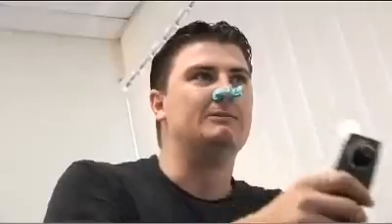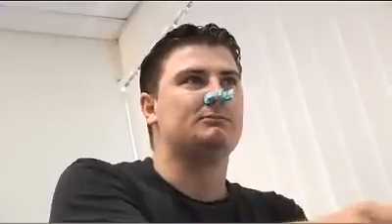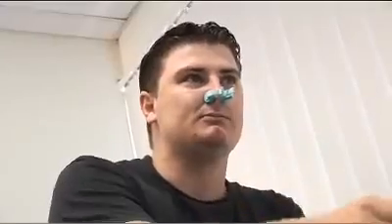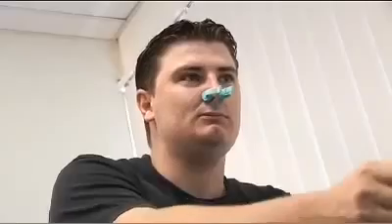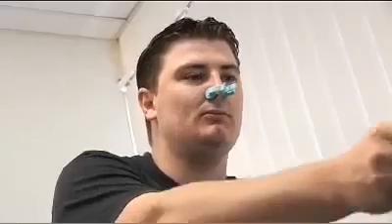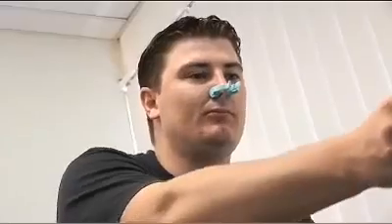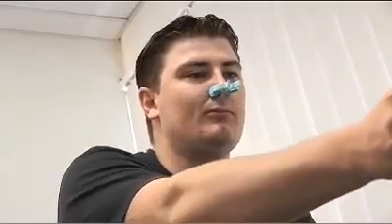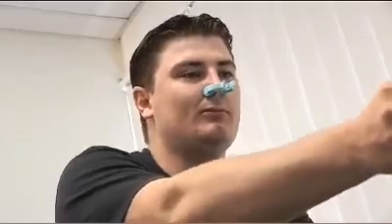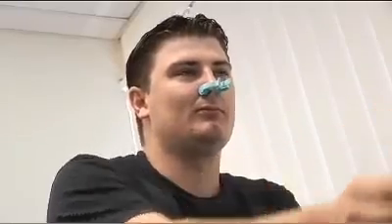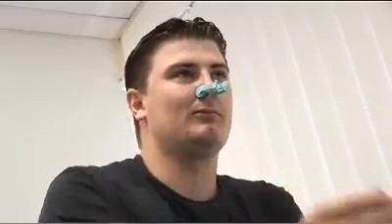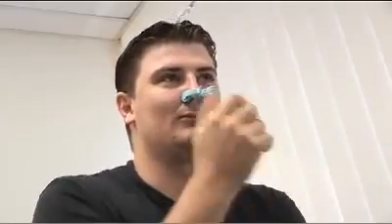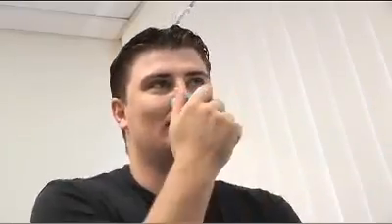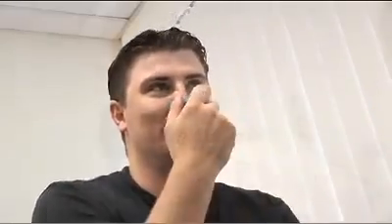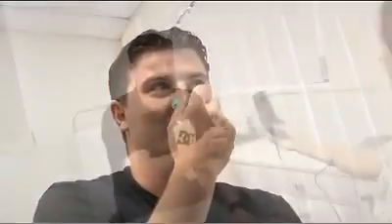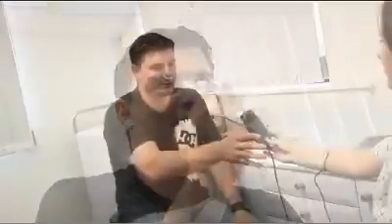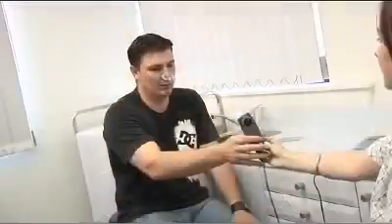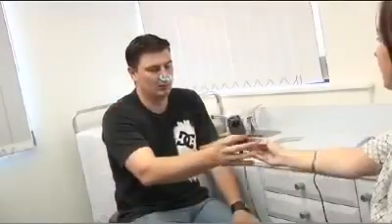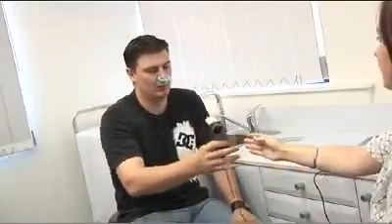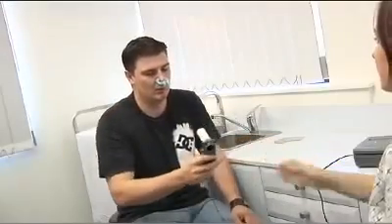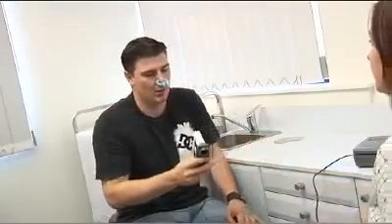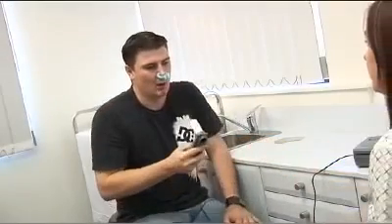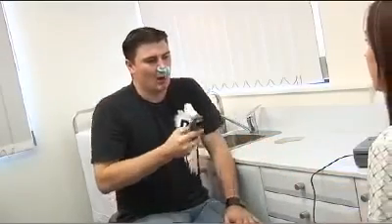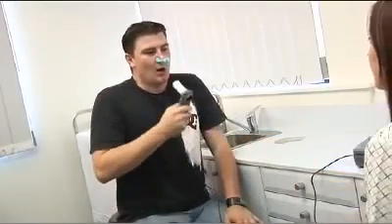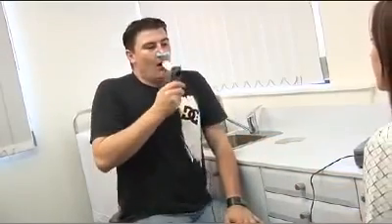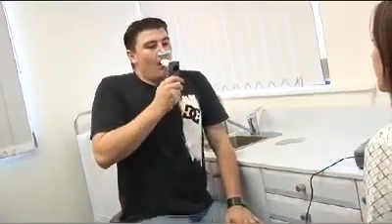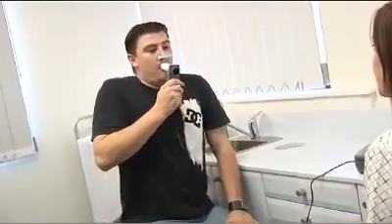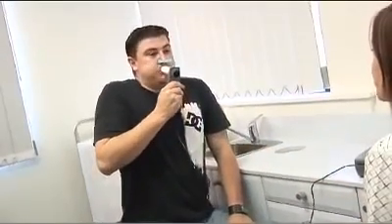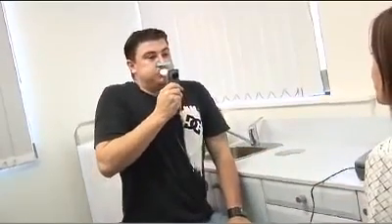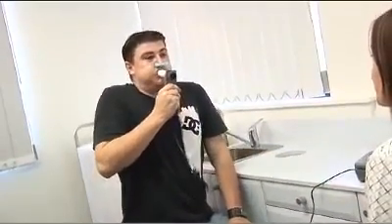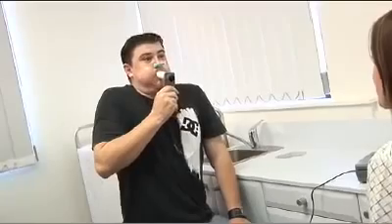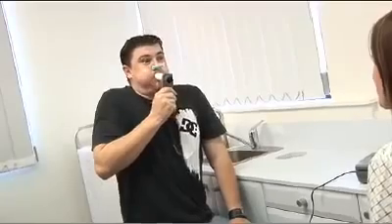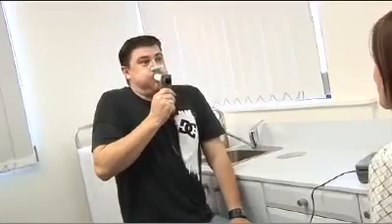Another very common problem is trying to blow into the mouthpiece like a trumpet, with your lips pursed and your teeth closed.